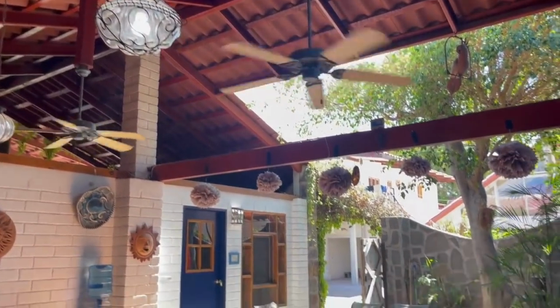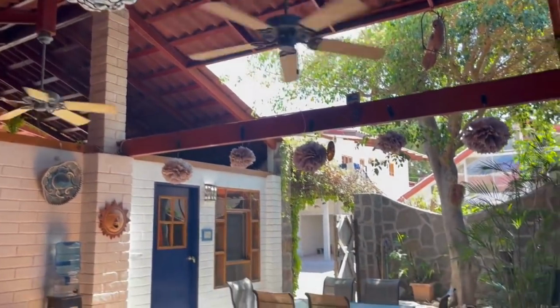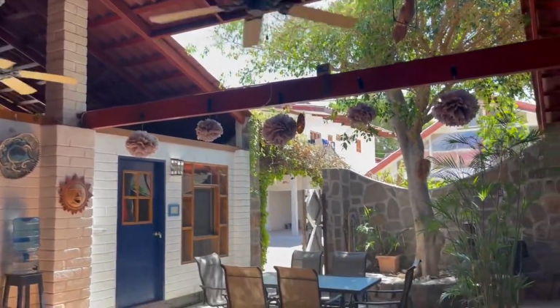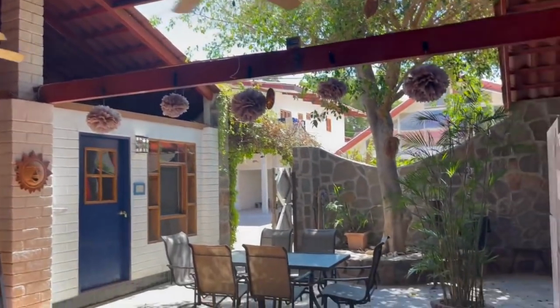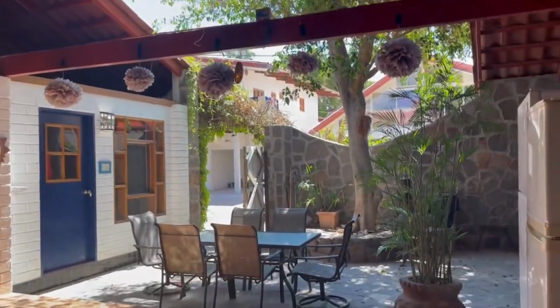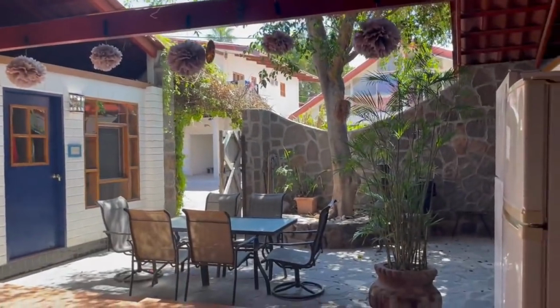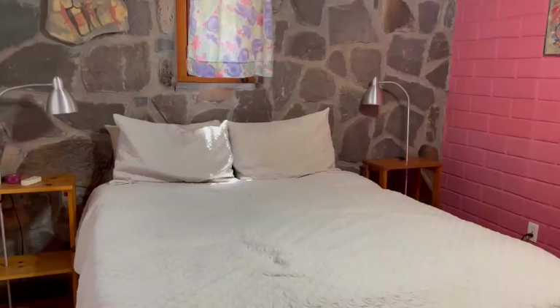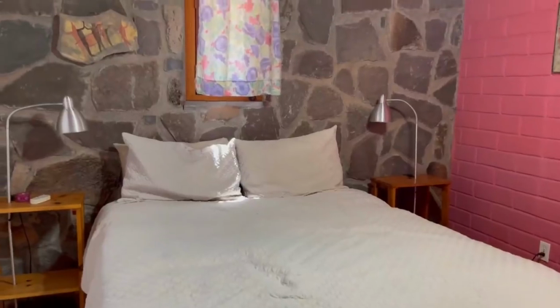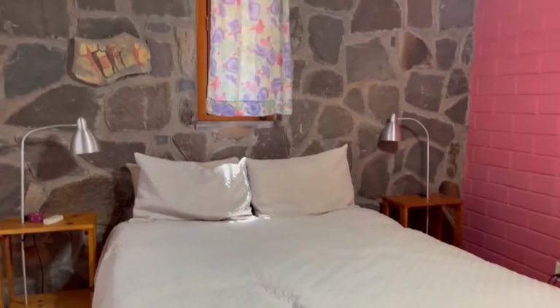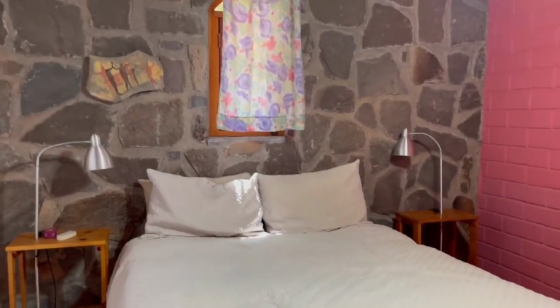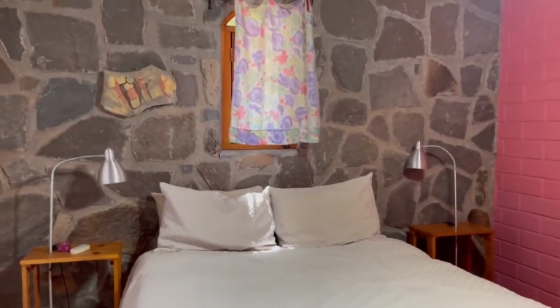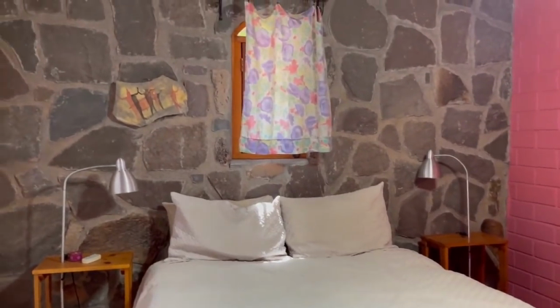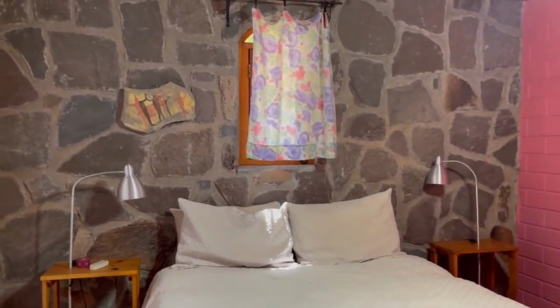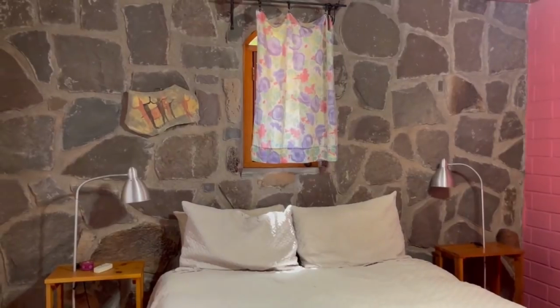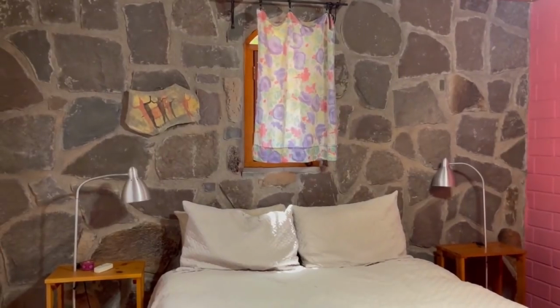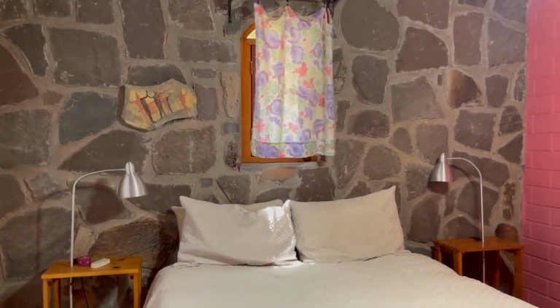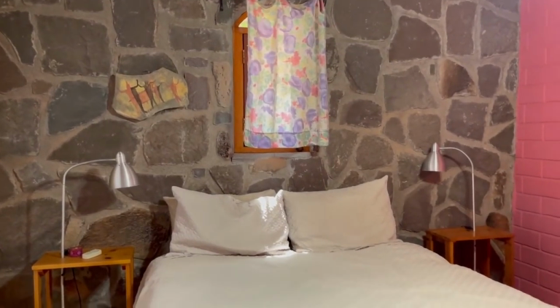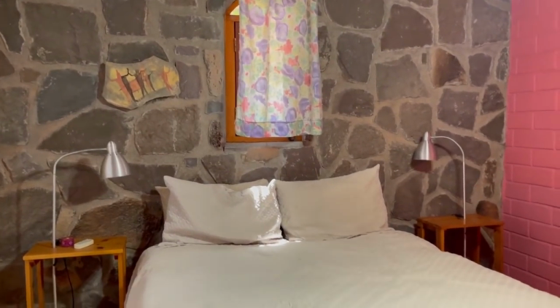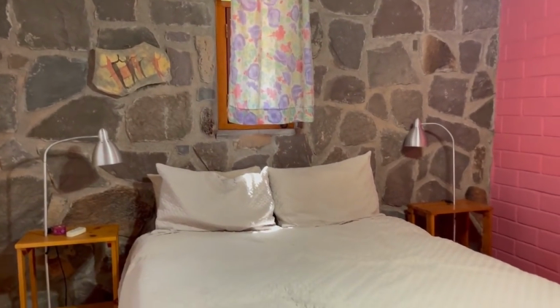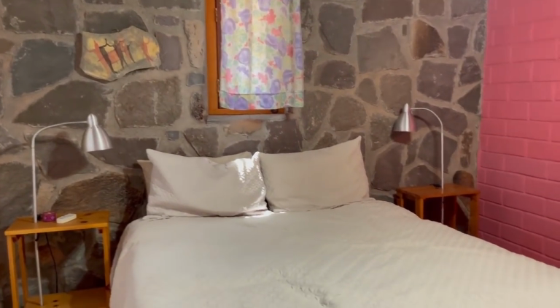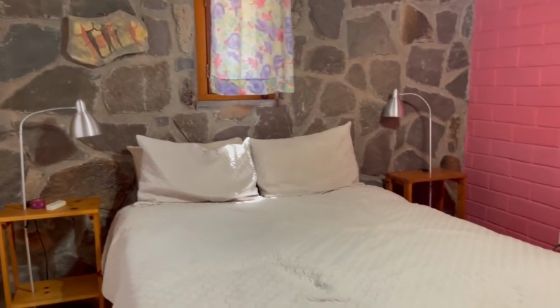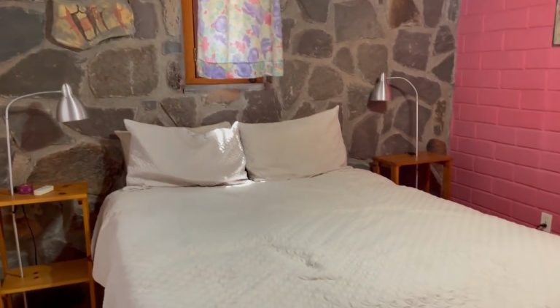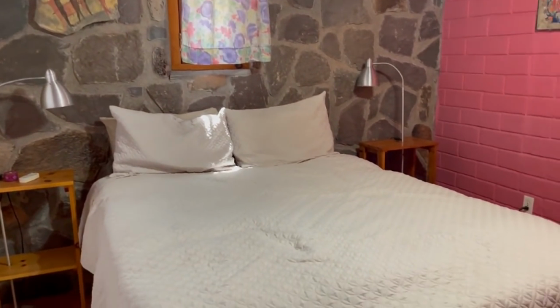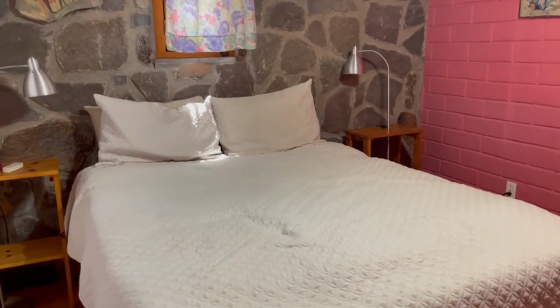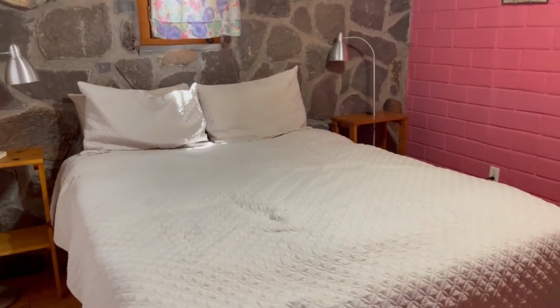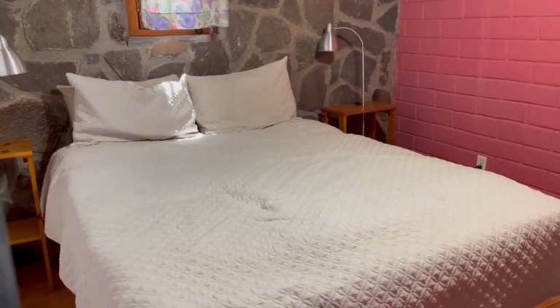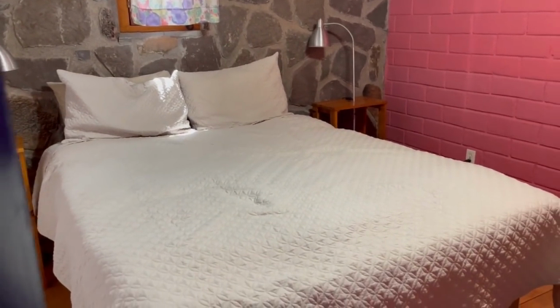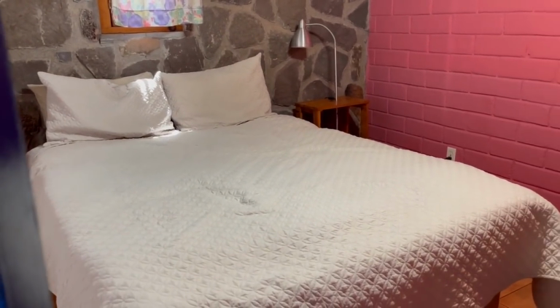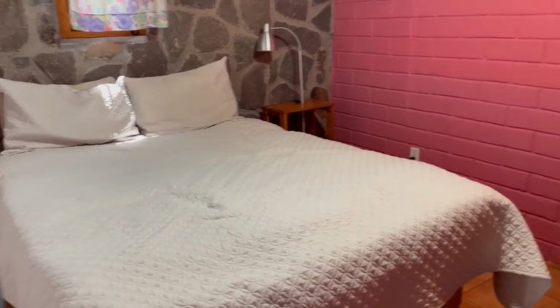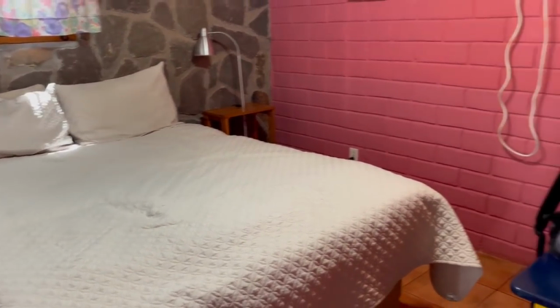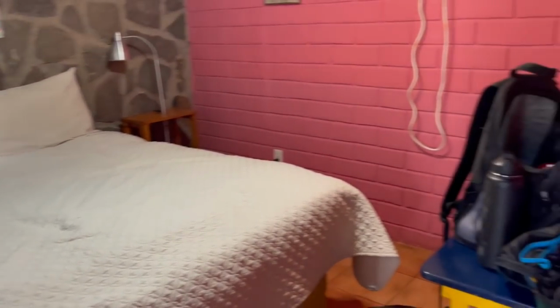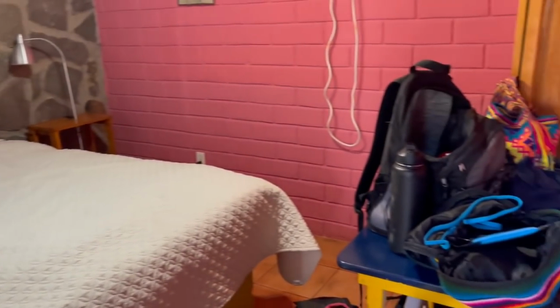Let me show you the room. There's a cute little bed here and a table.